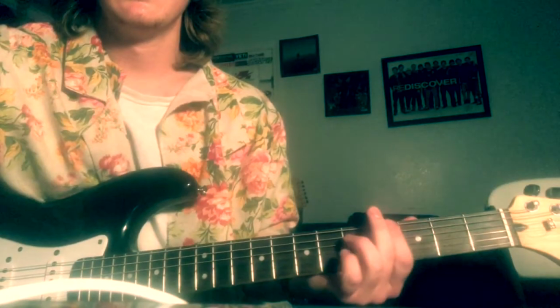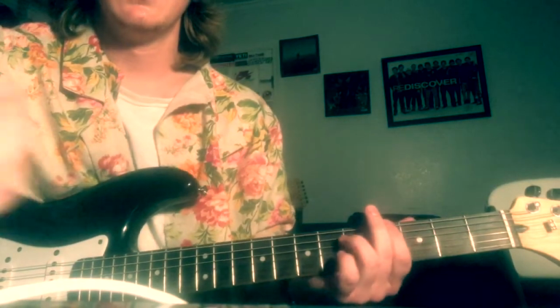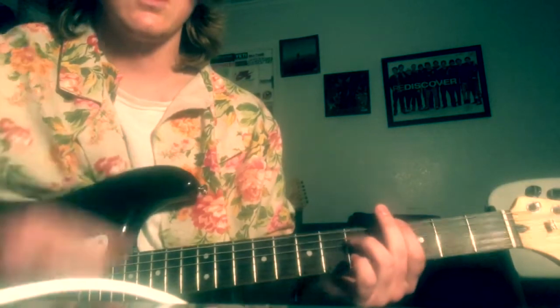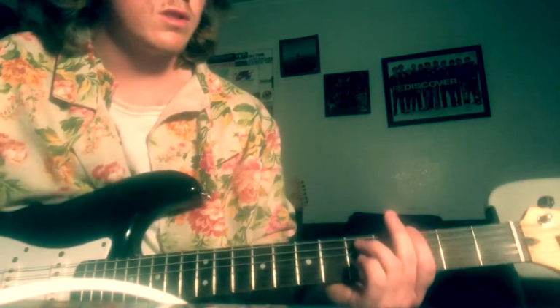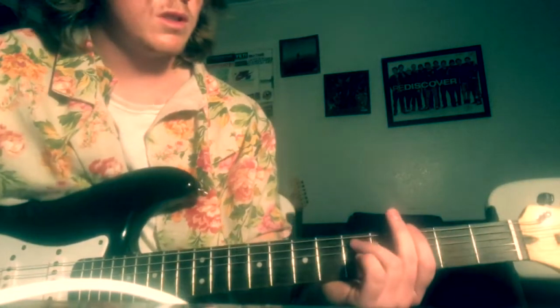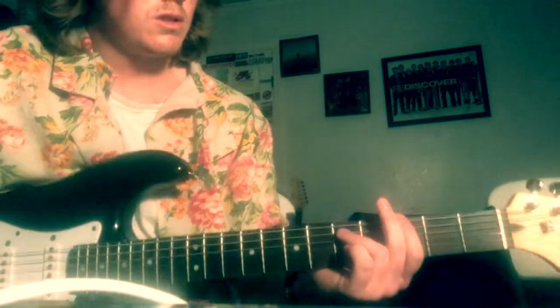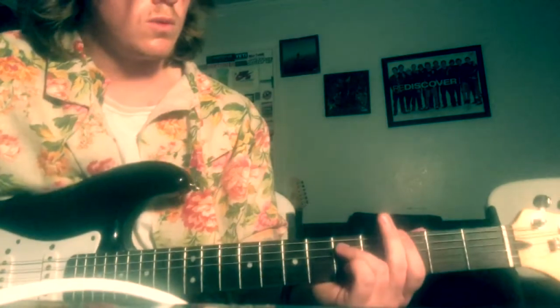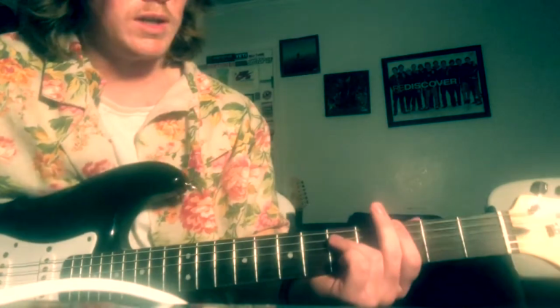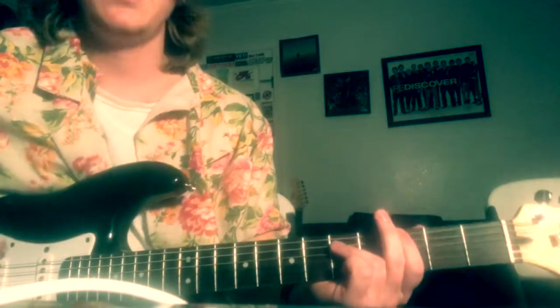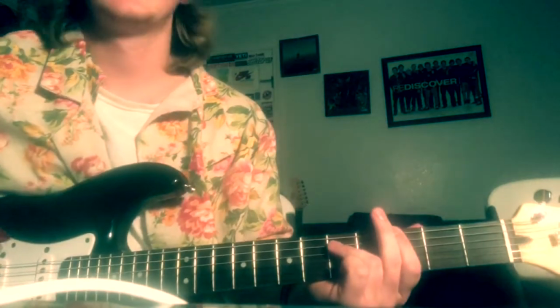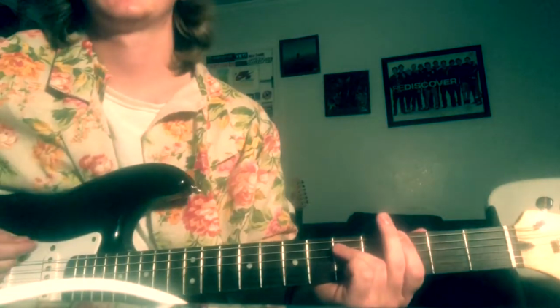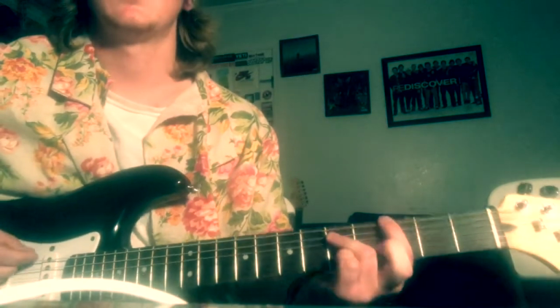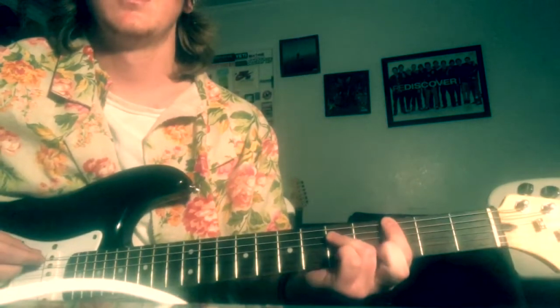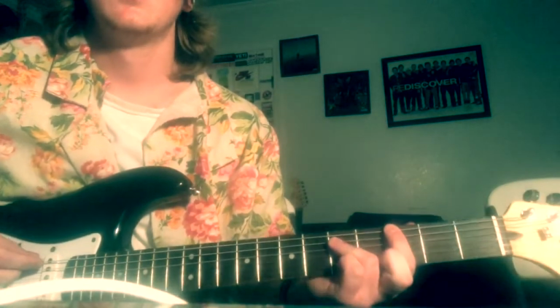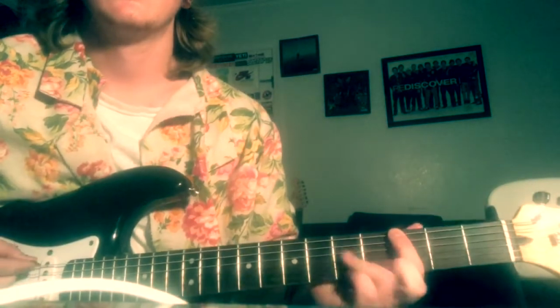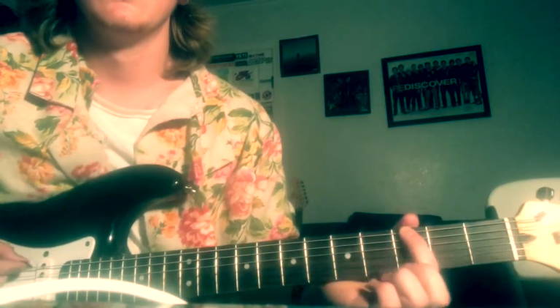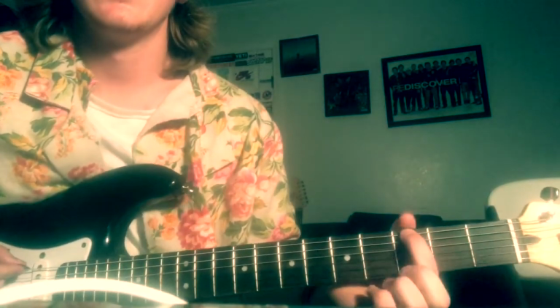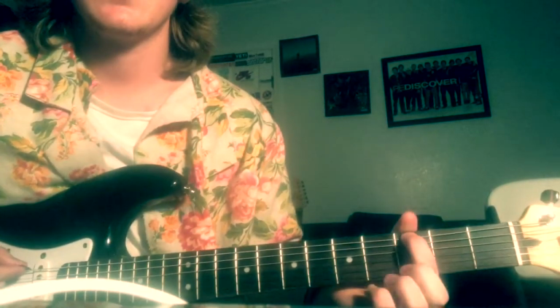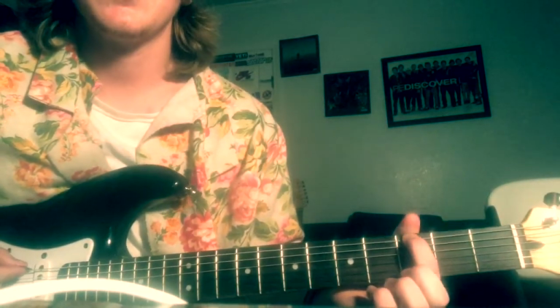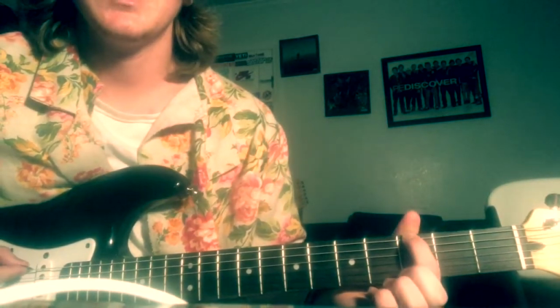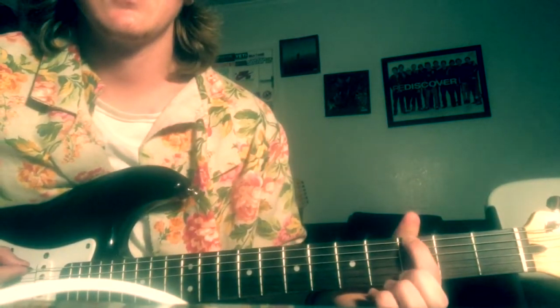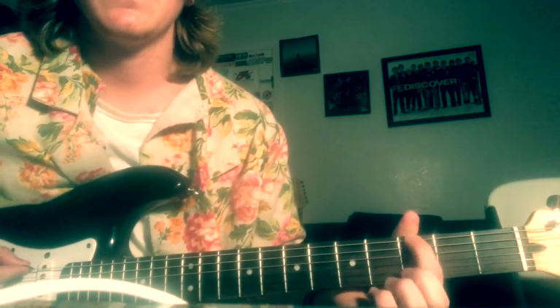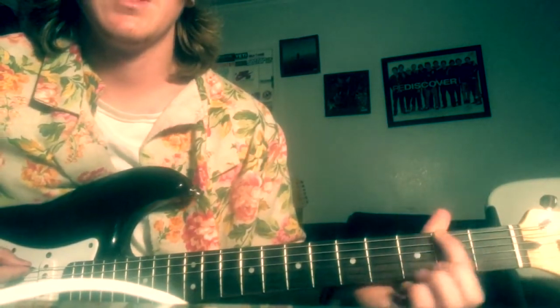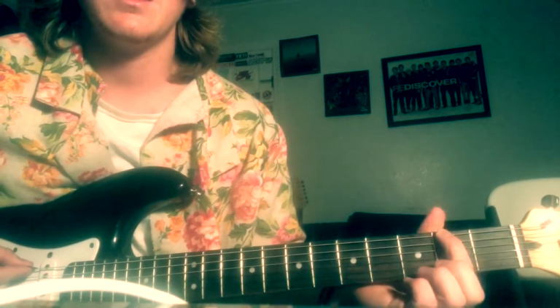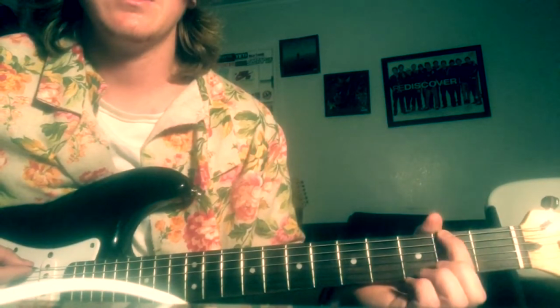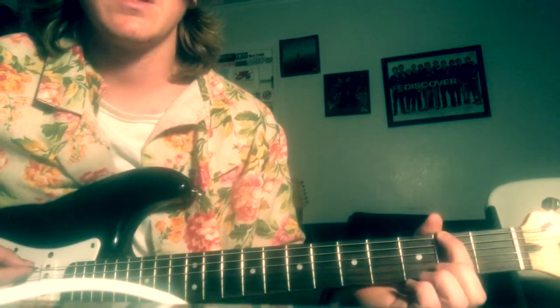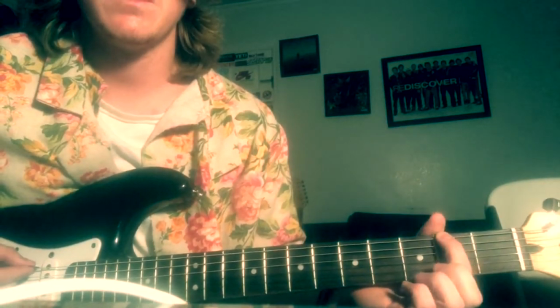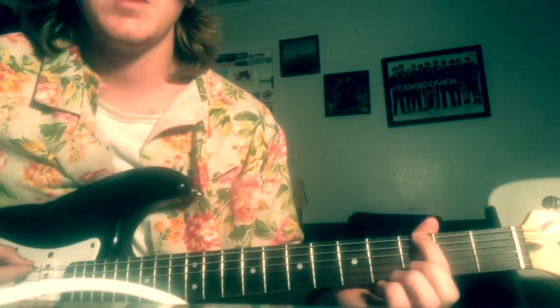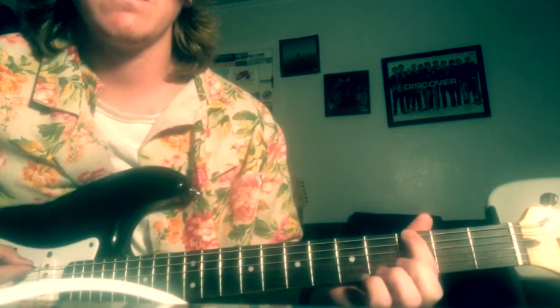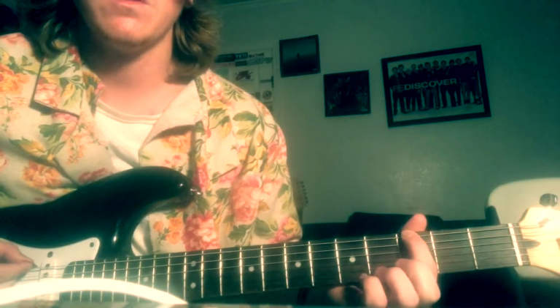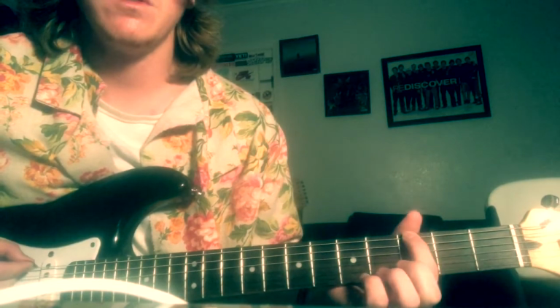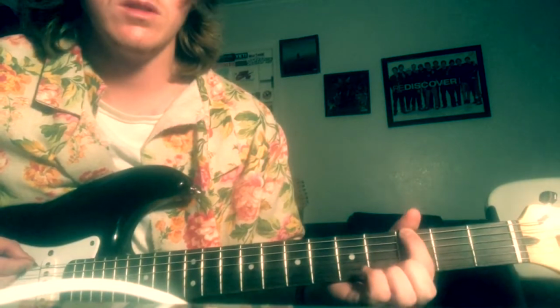Then the song is gonna get a little quiet and you can just kind of go on the top string, third fret and the second fret, back and forth with a little...